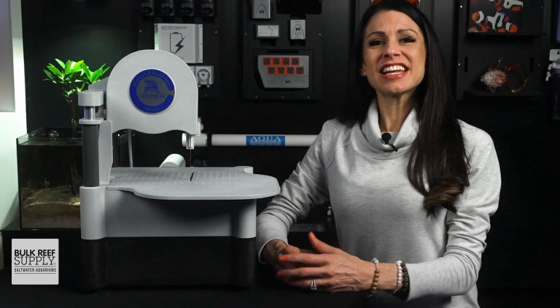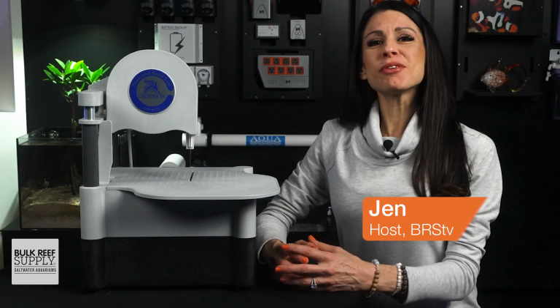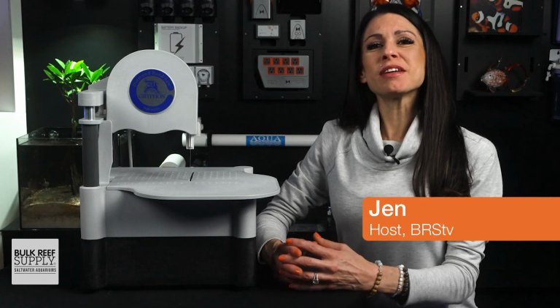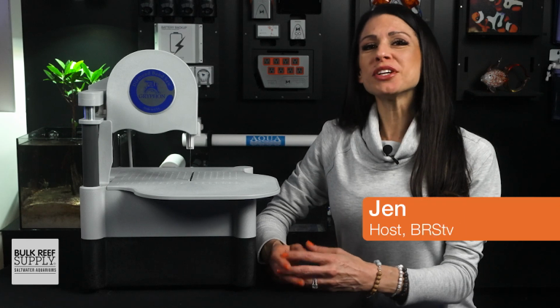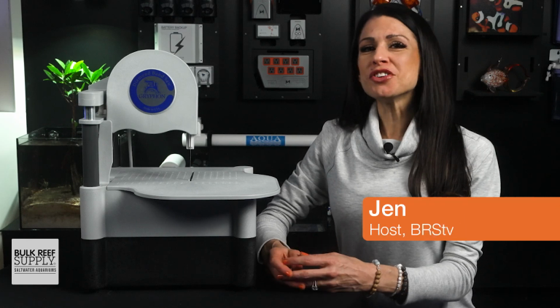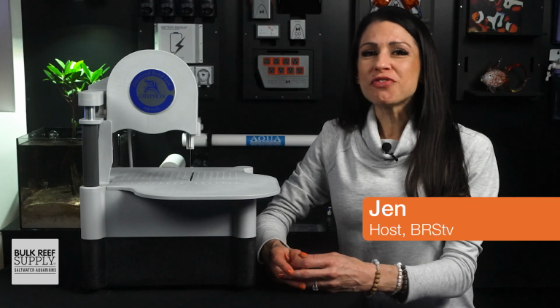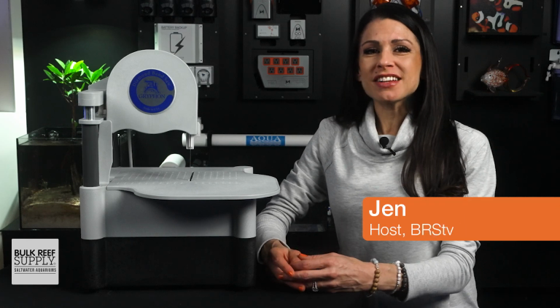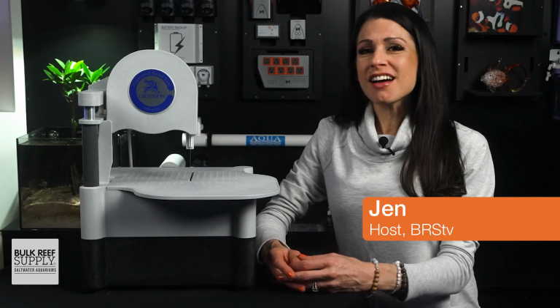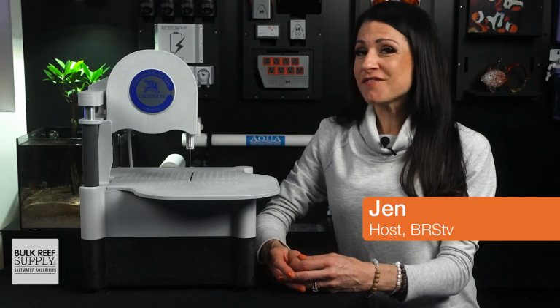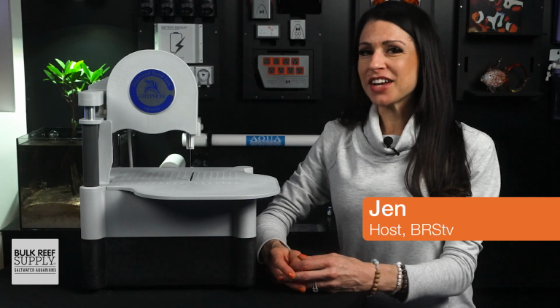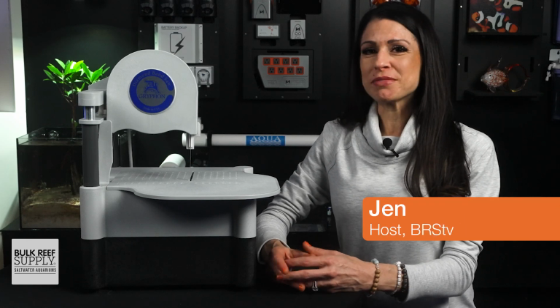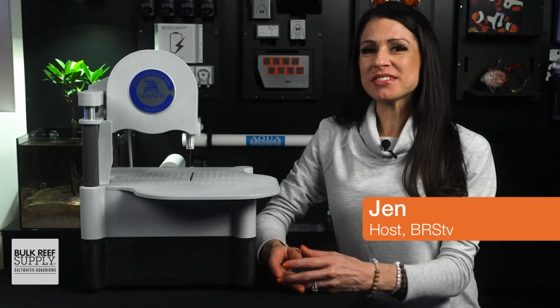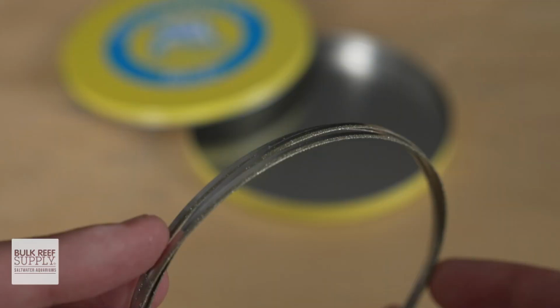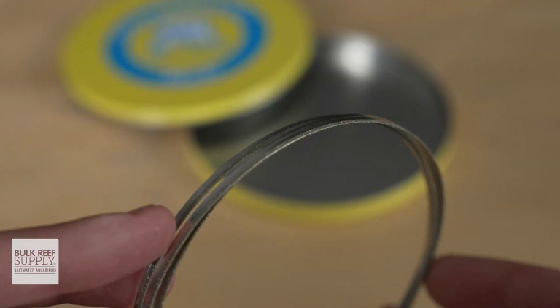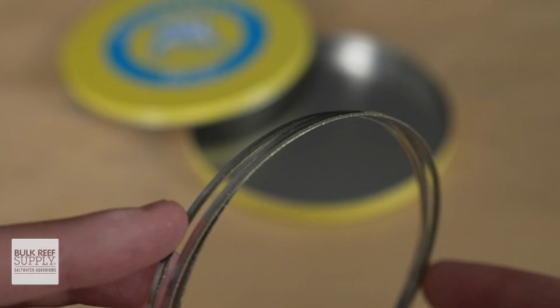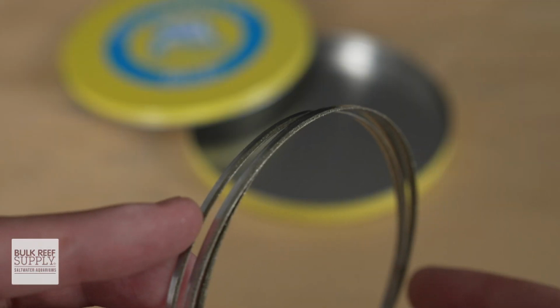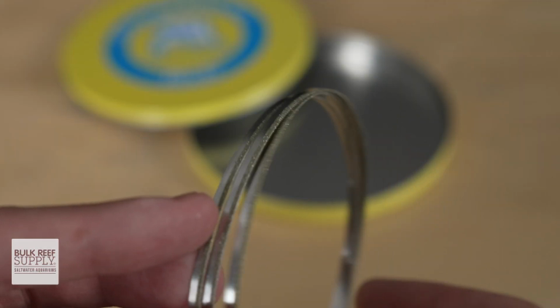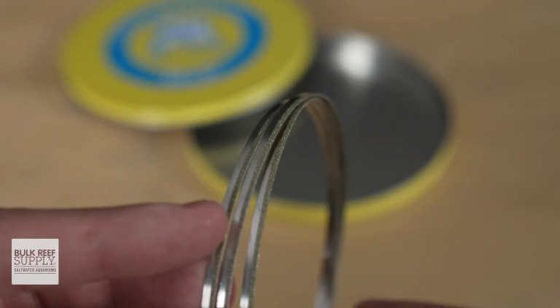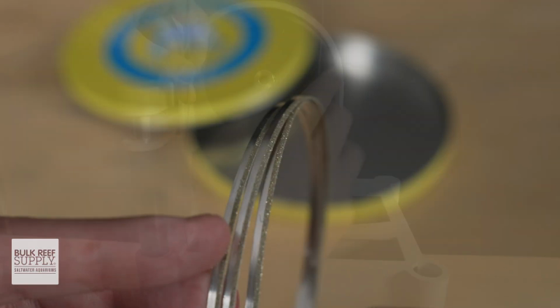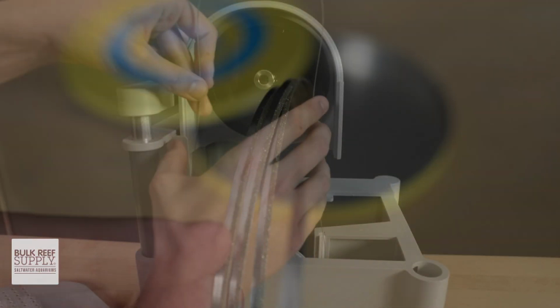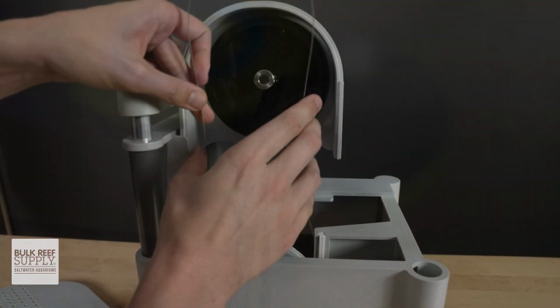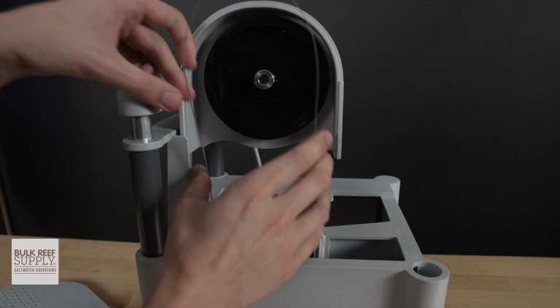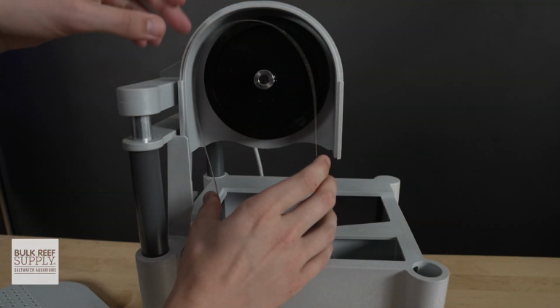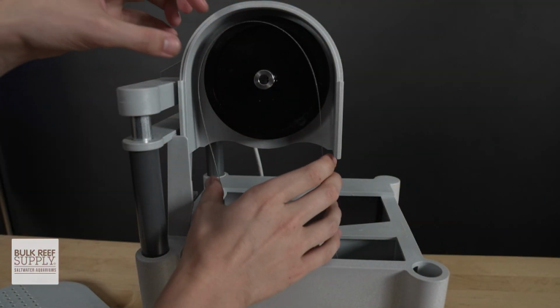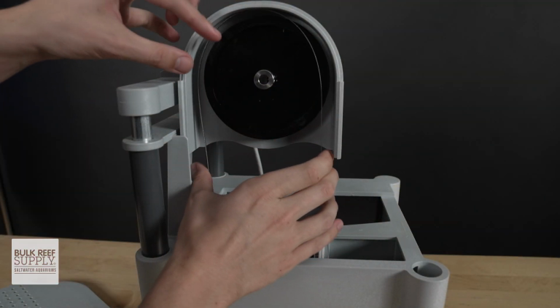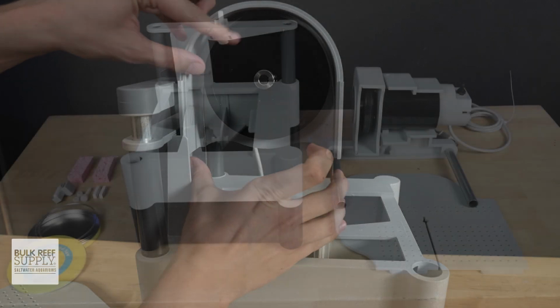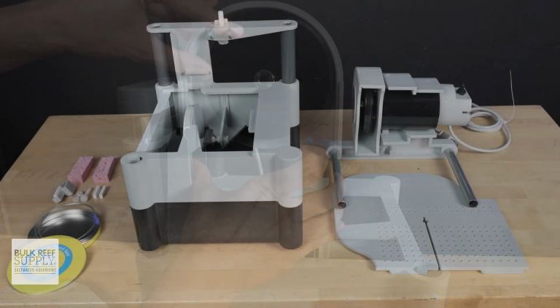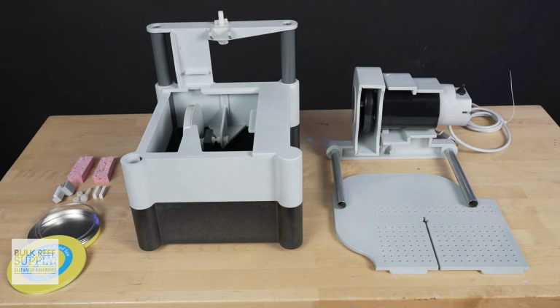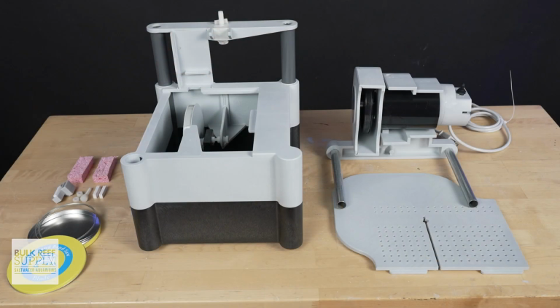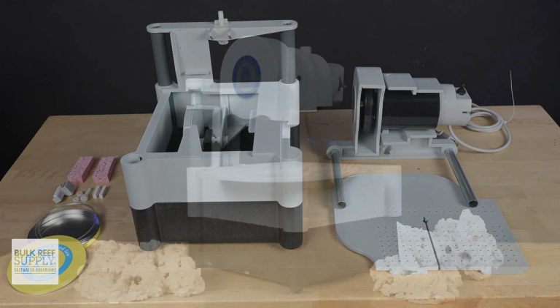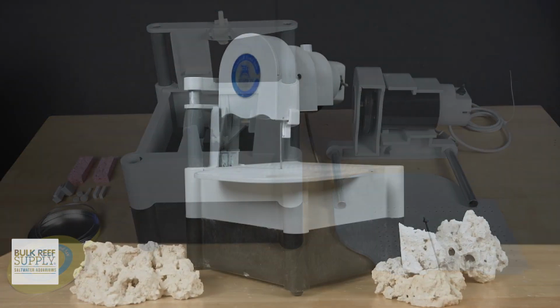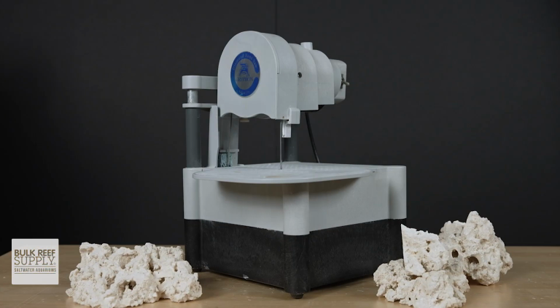Today we're assembling your new frag saw in five simple steps plus a few time-saving tips to quickly get you from this to this.